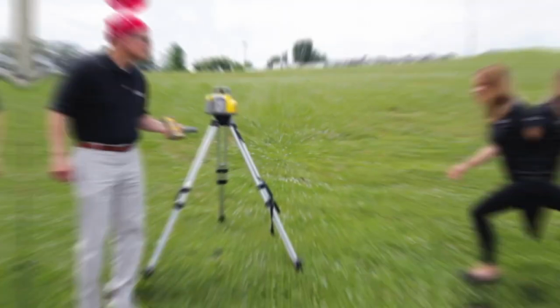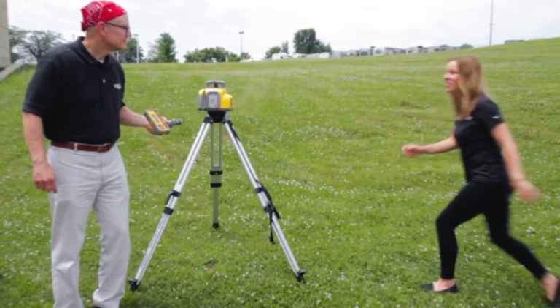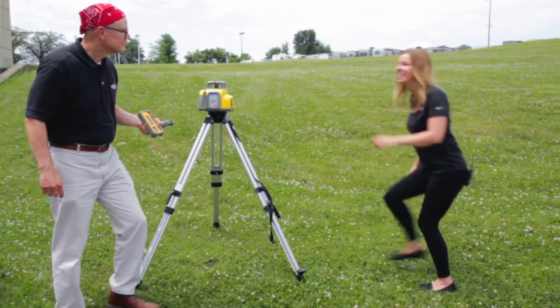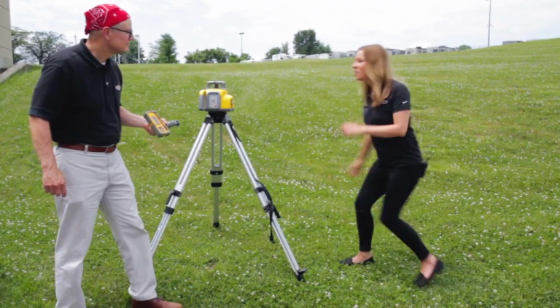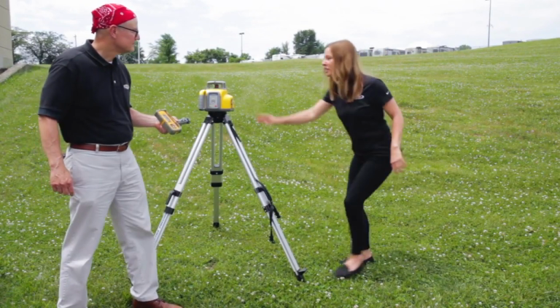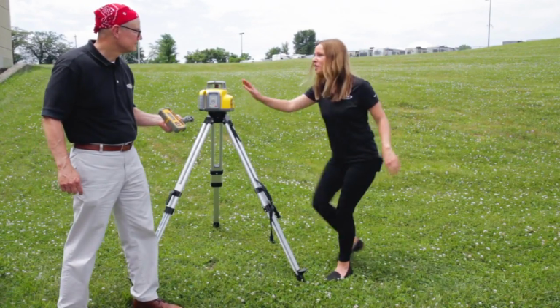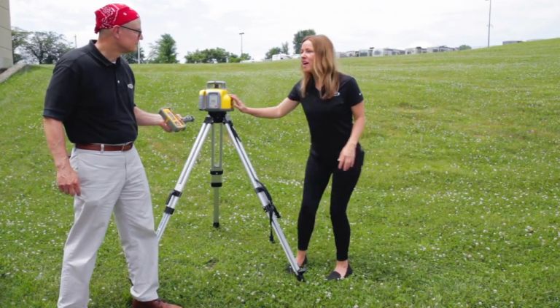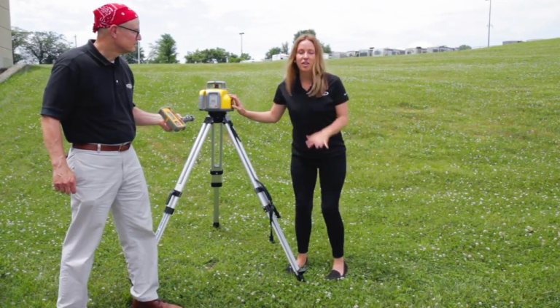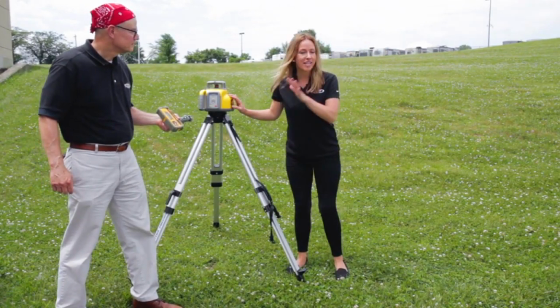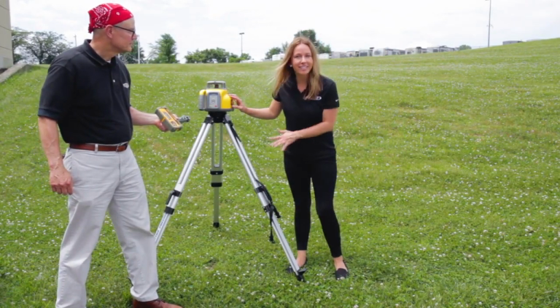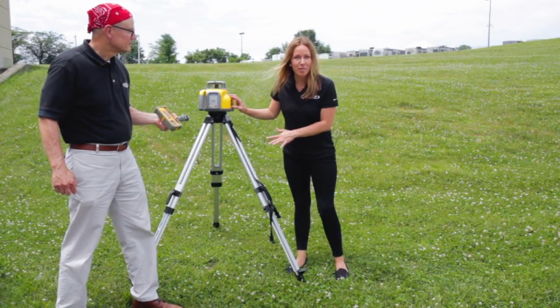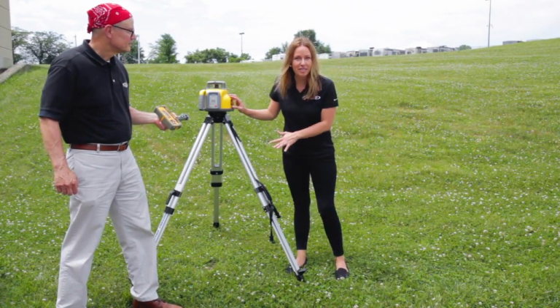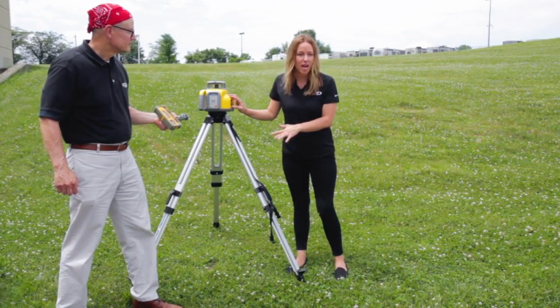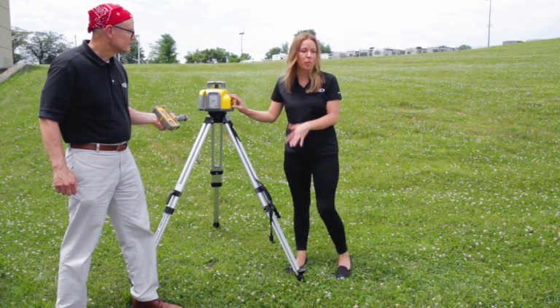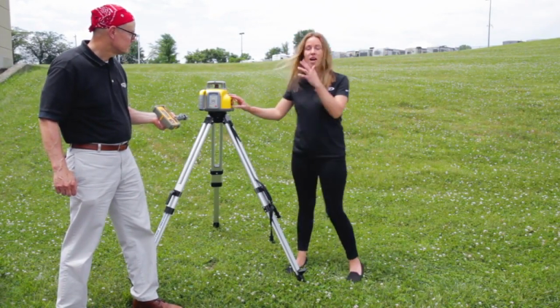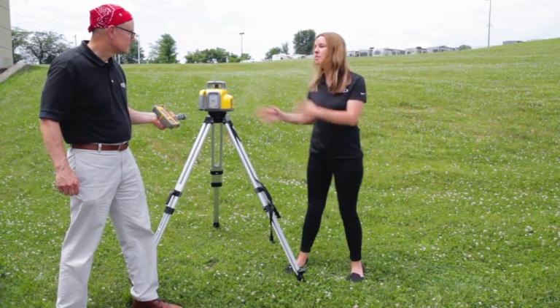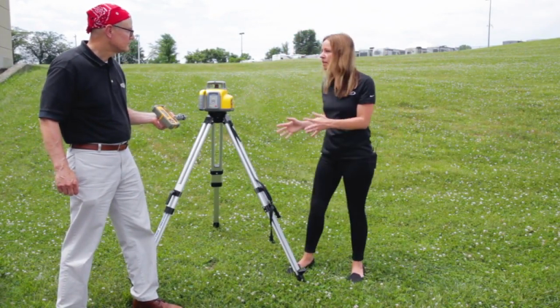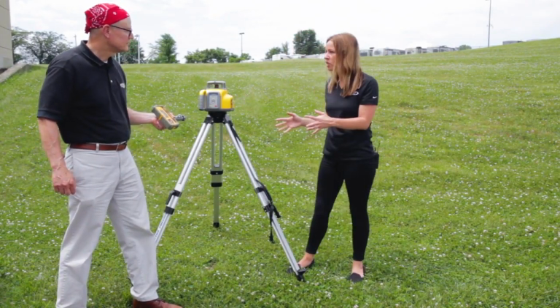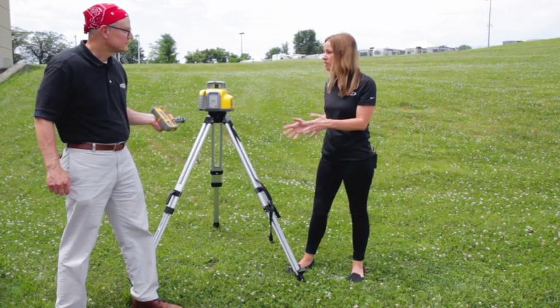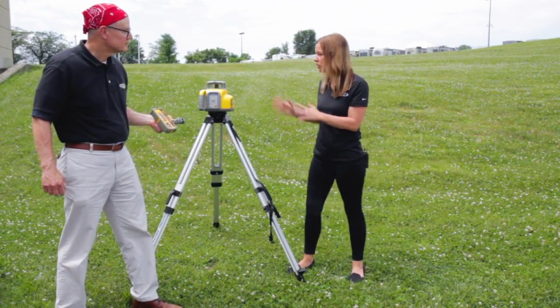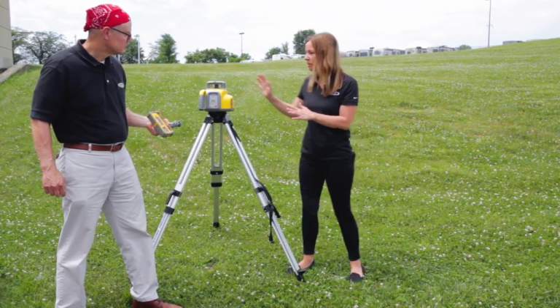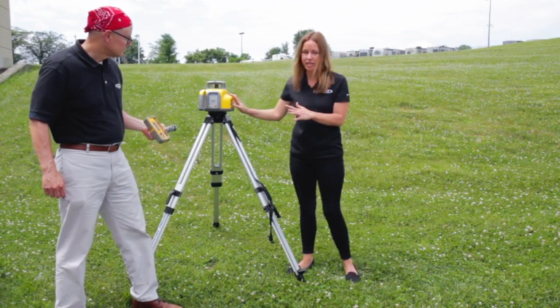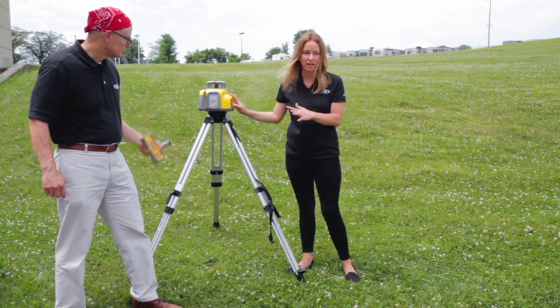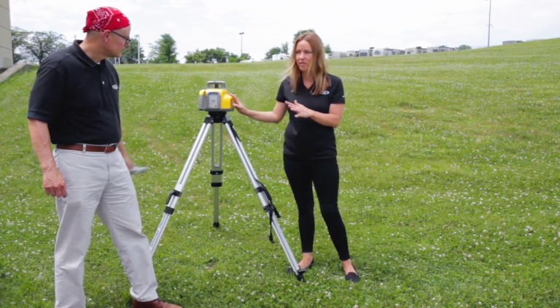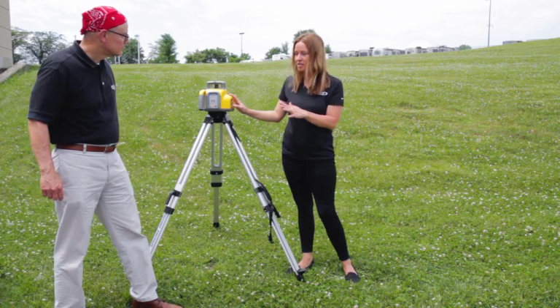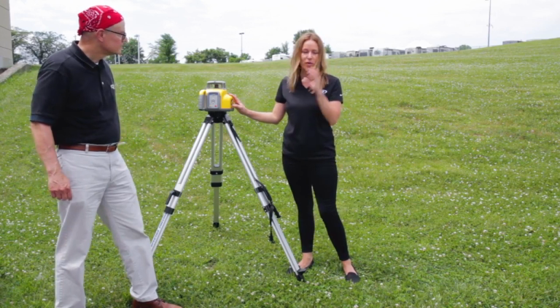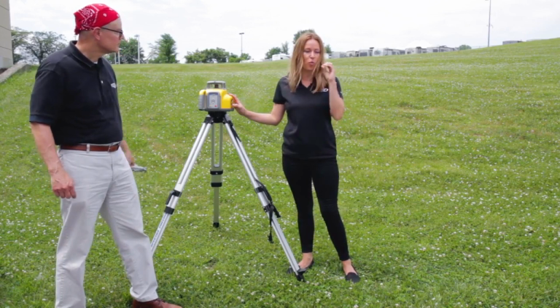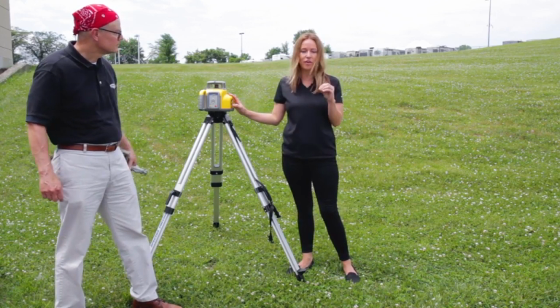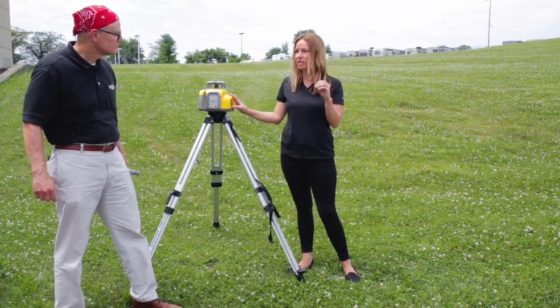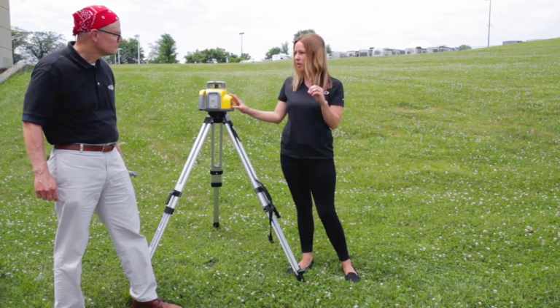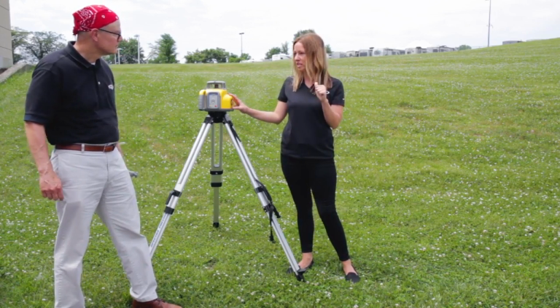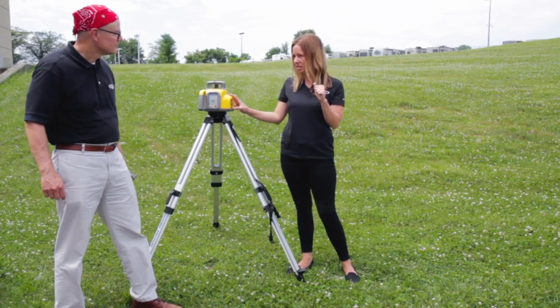Over here we have our second demo where Tom is going to share the durability of this equipment with weather, liquid, and dust.